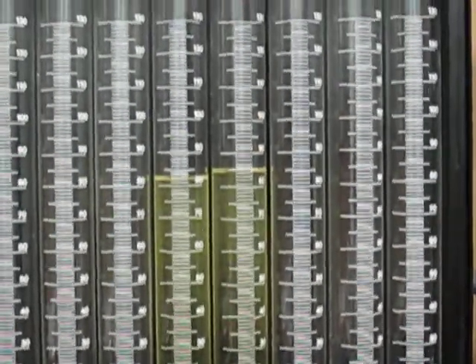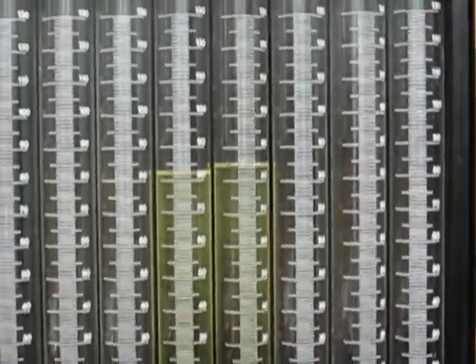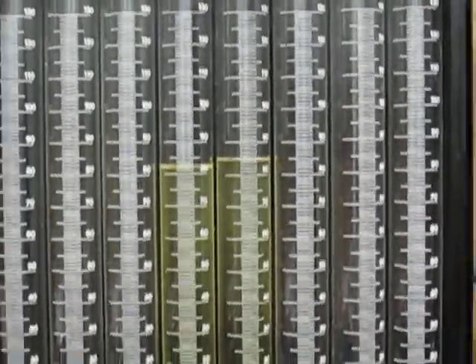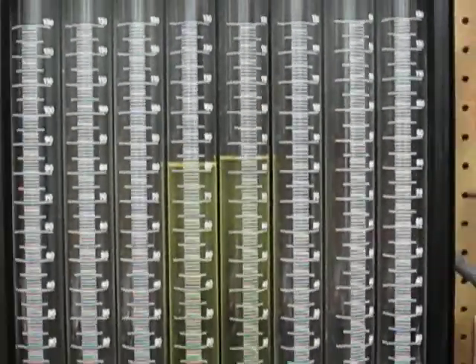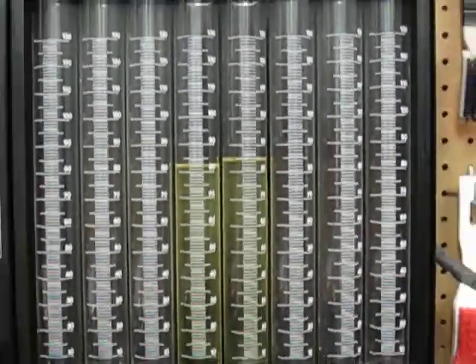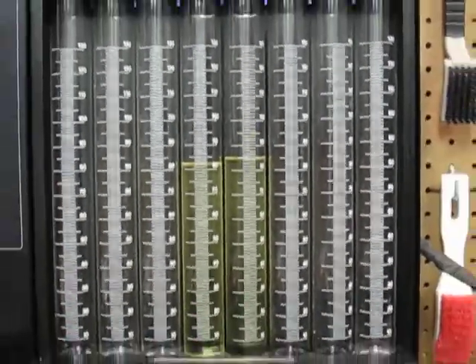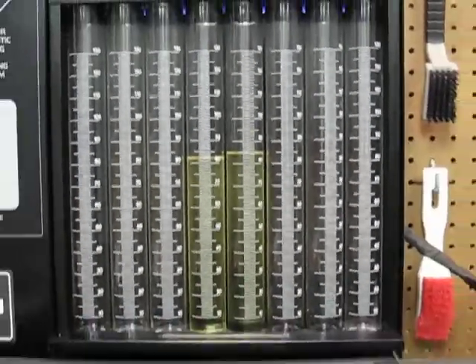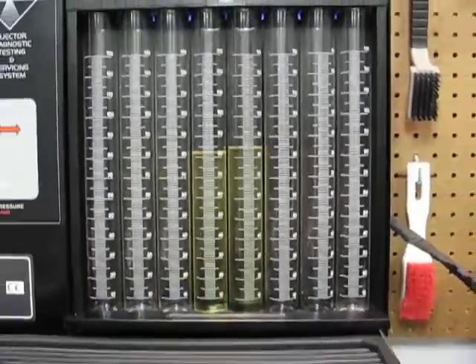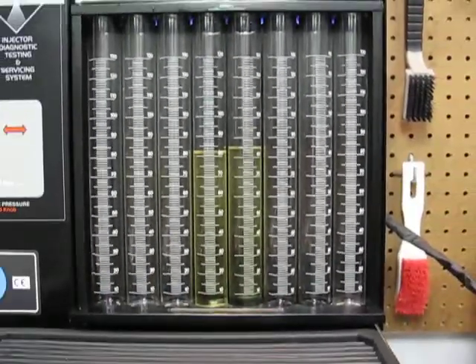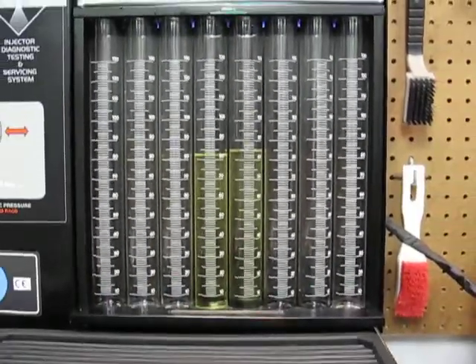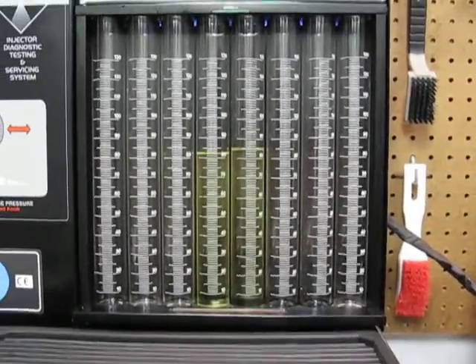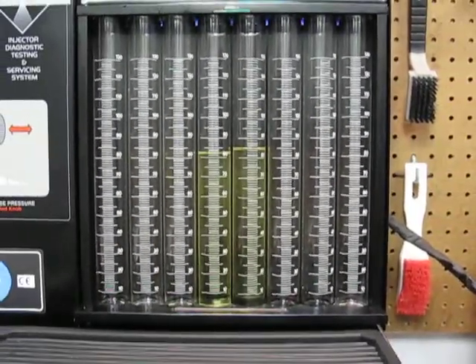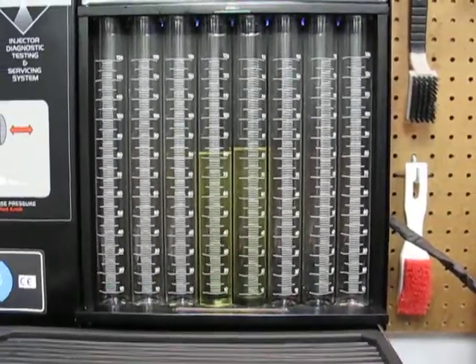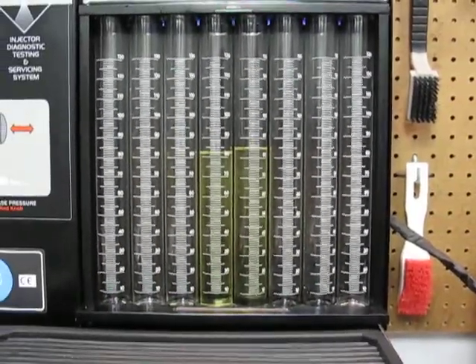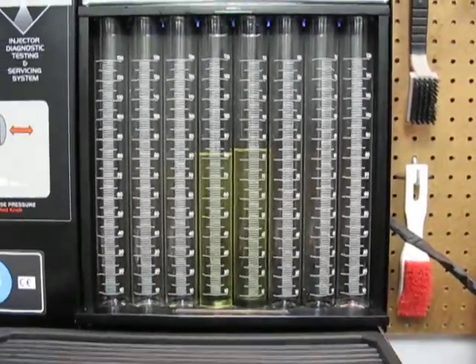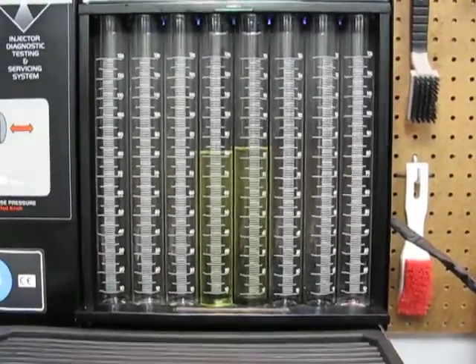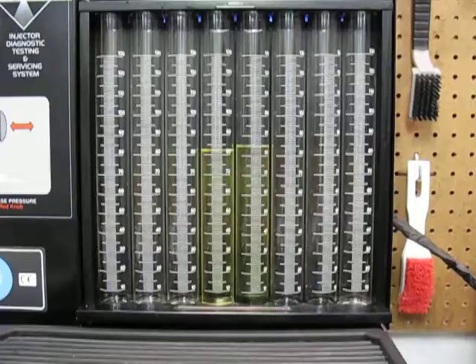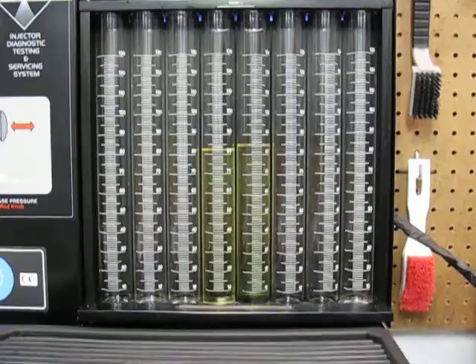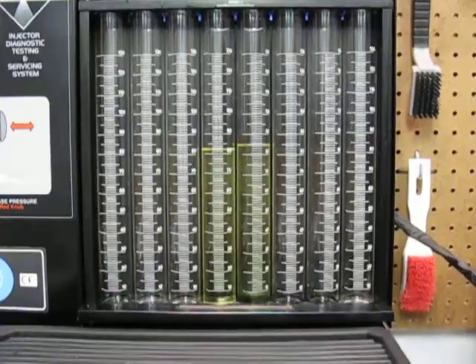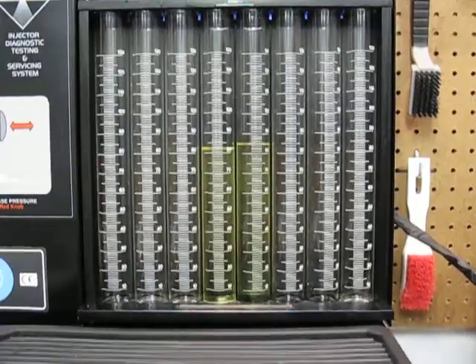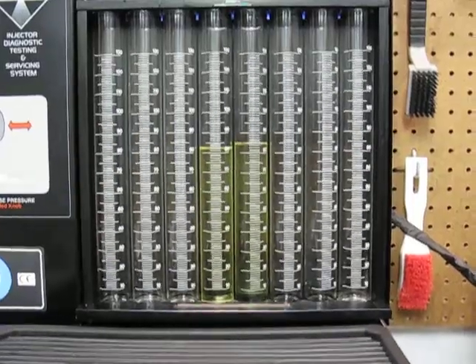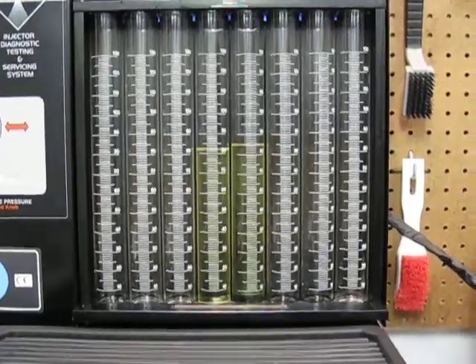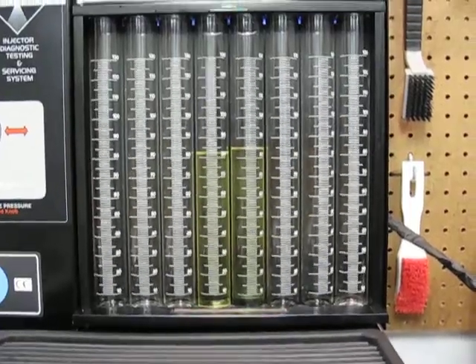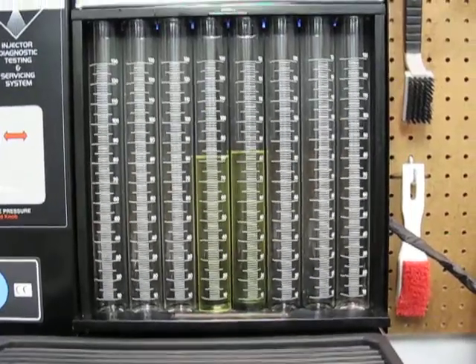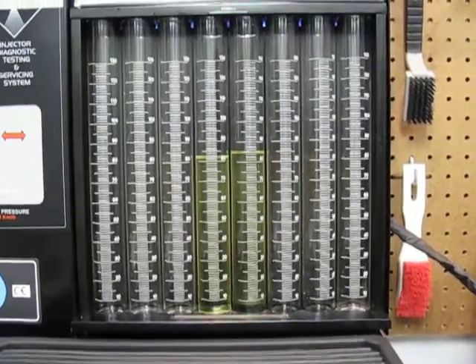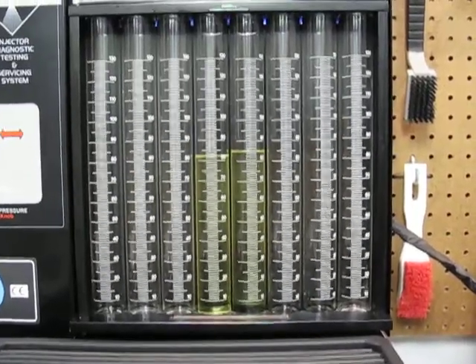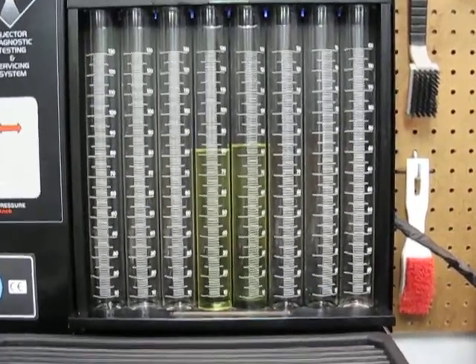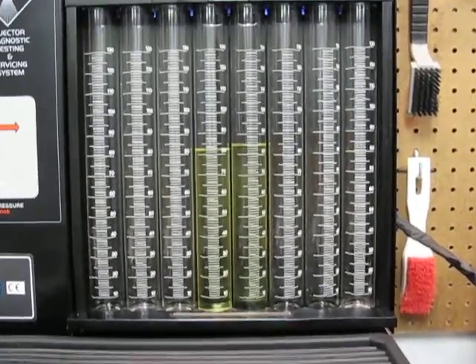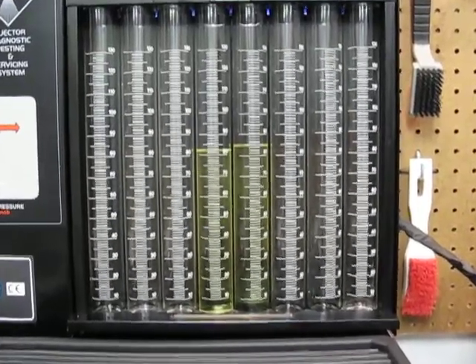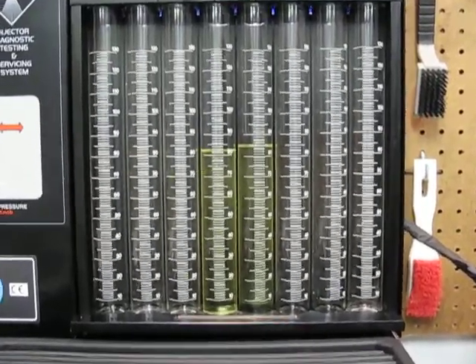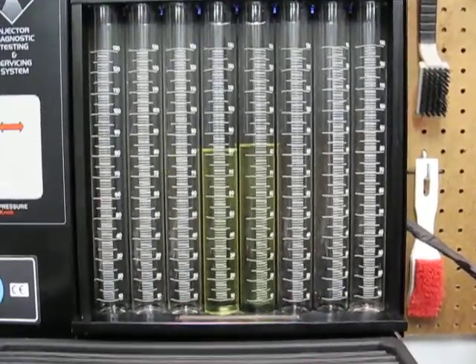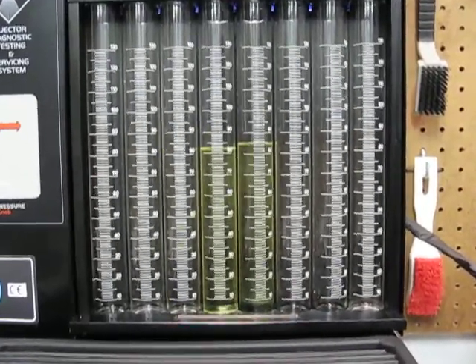So they're a little off. Hopefully by cleaning them up we can even that out. And that's it.